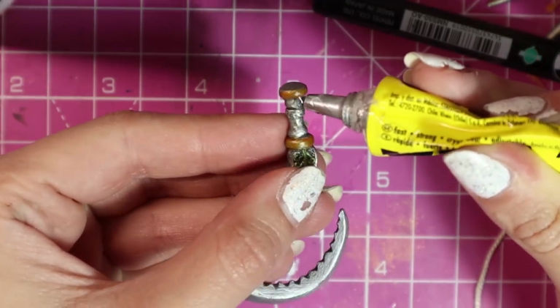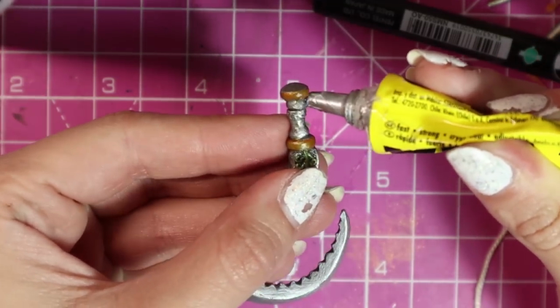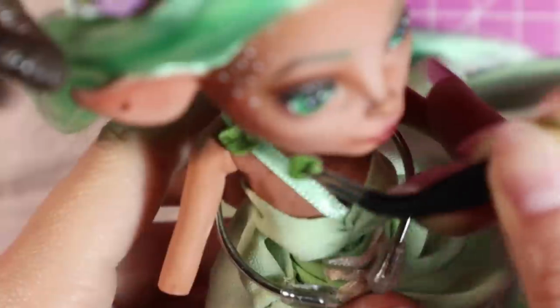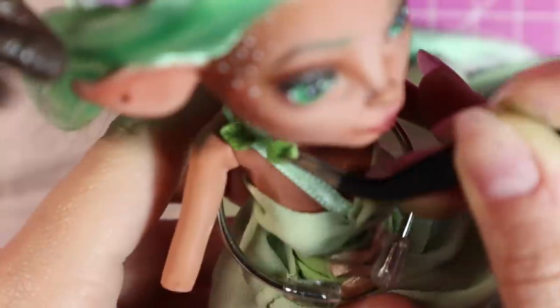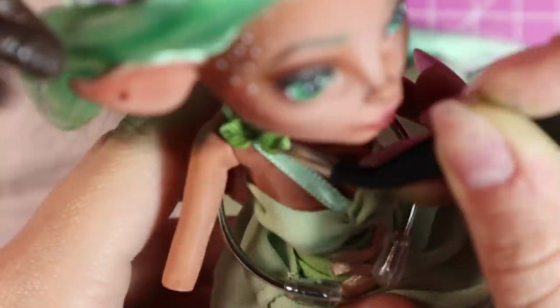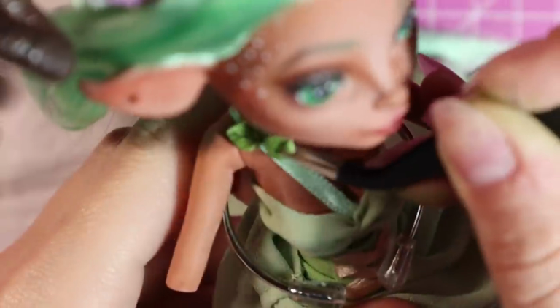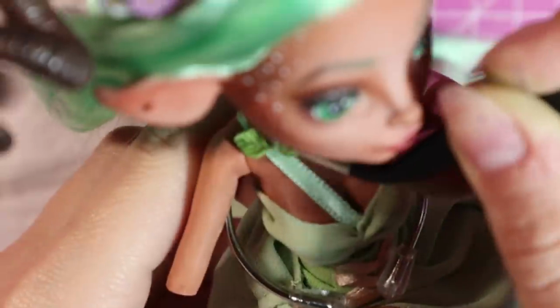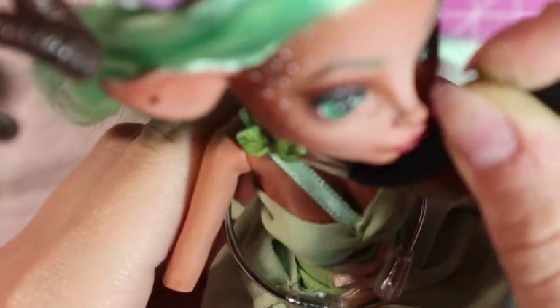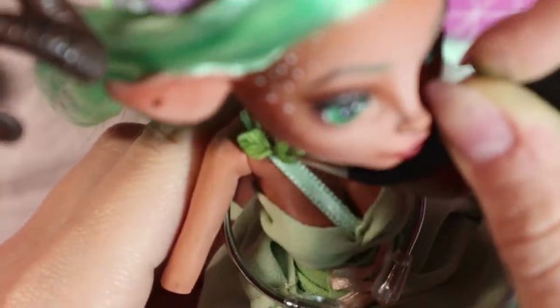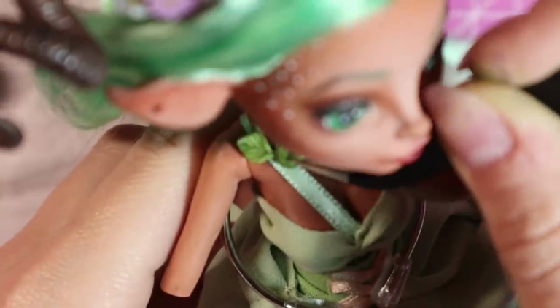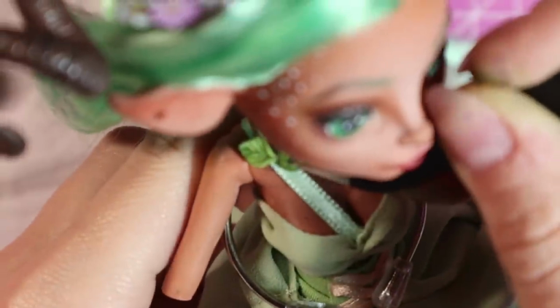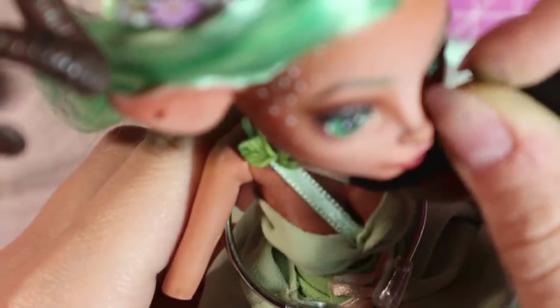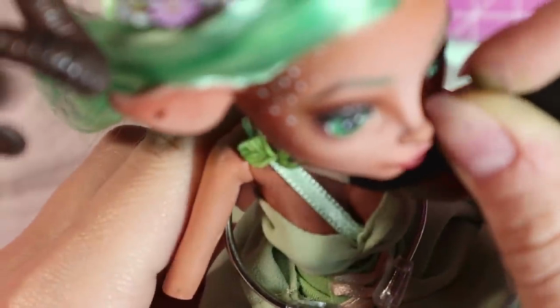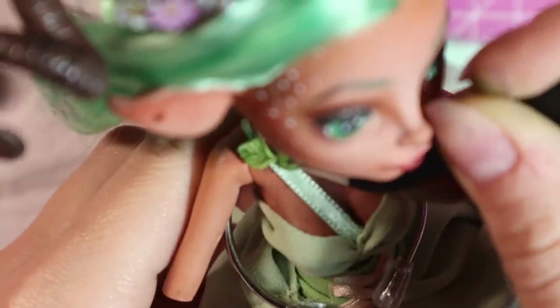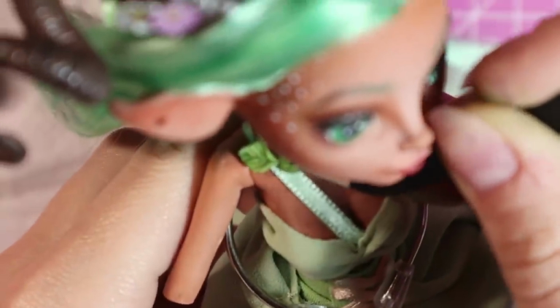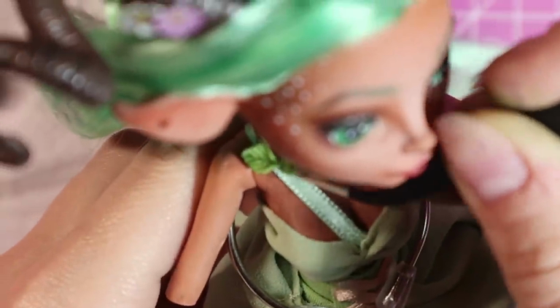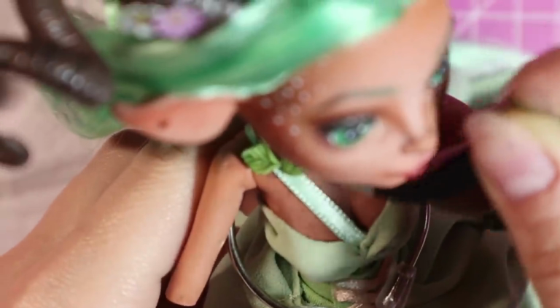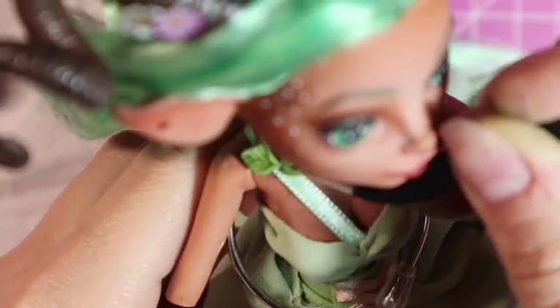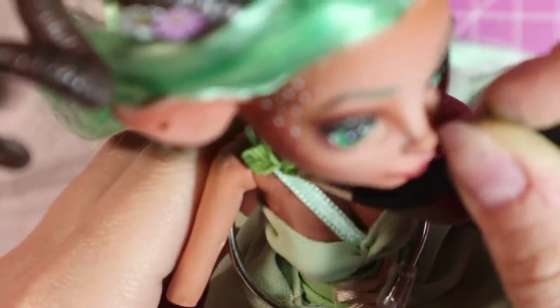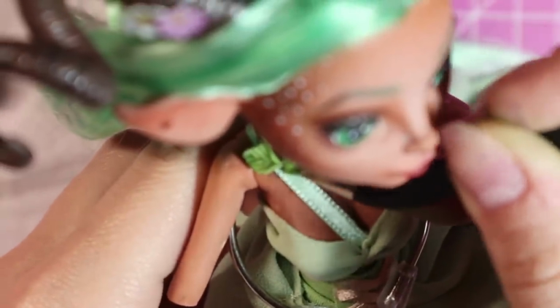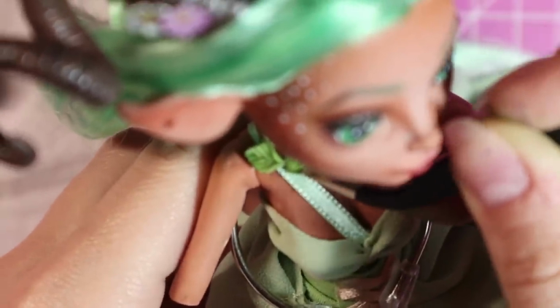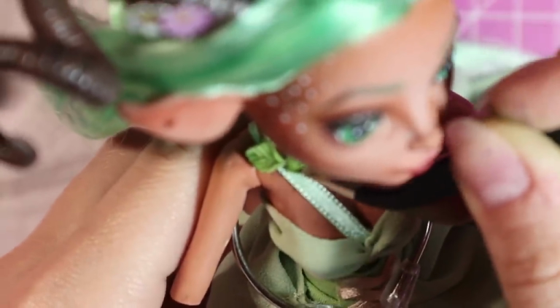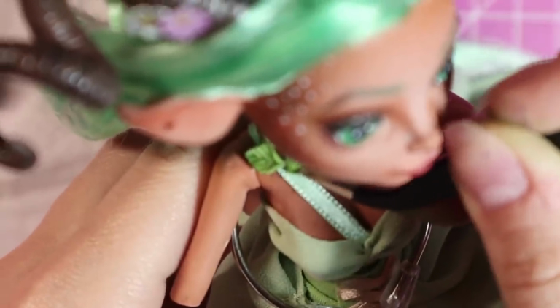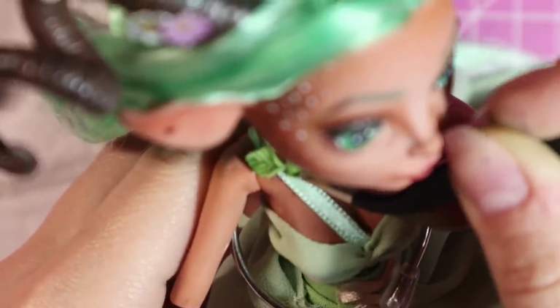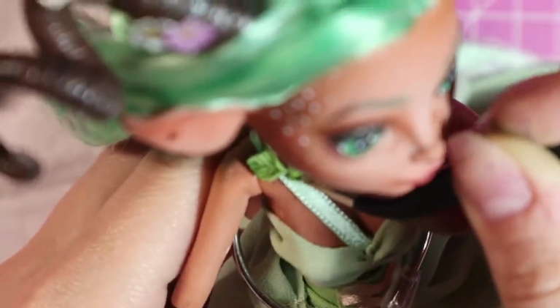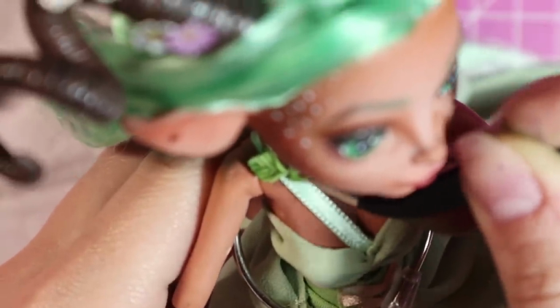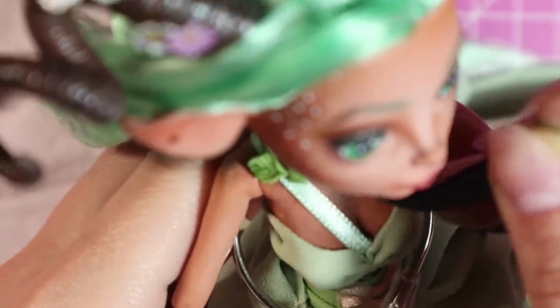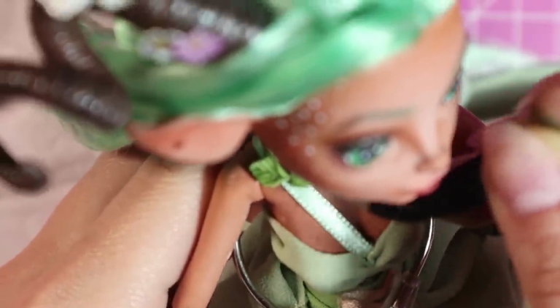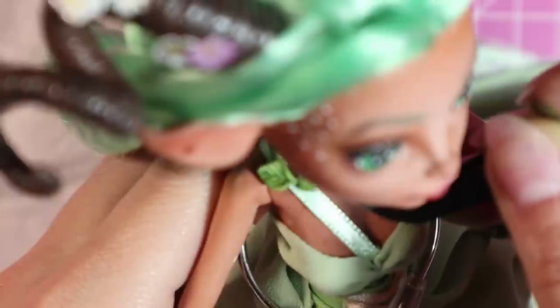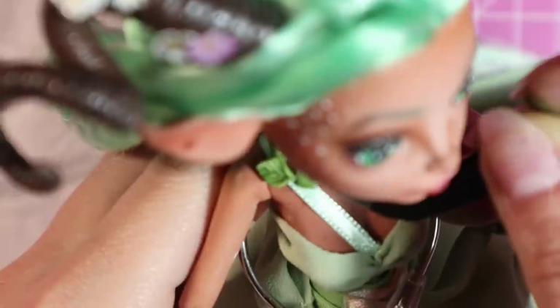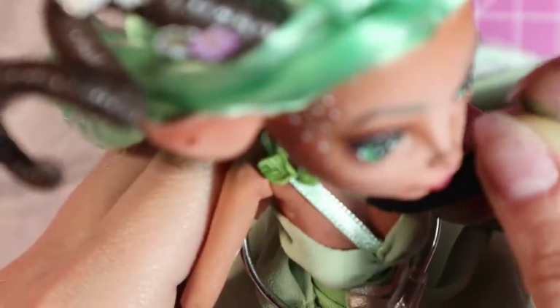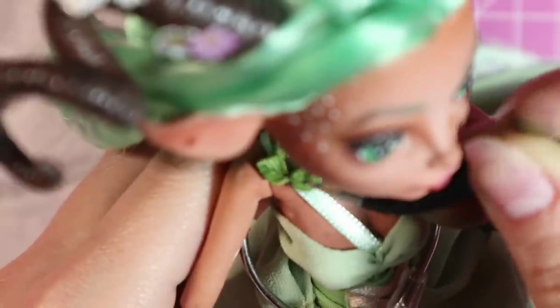I added those leaves onto her dress to finish her entirely and then she's all done.